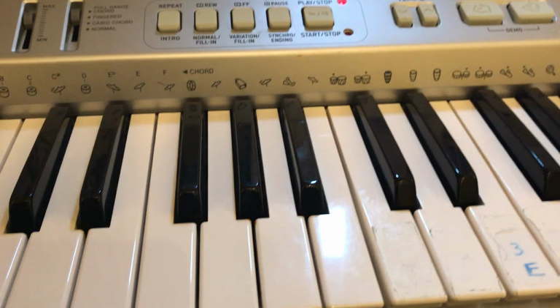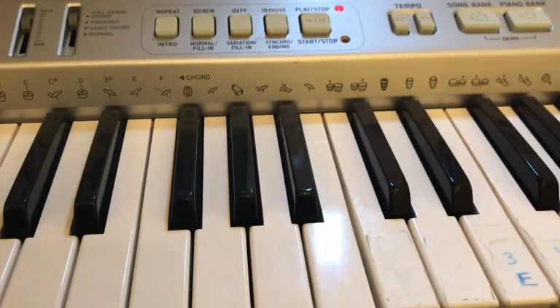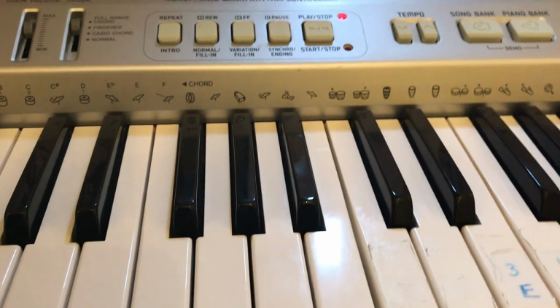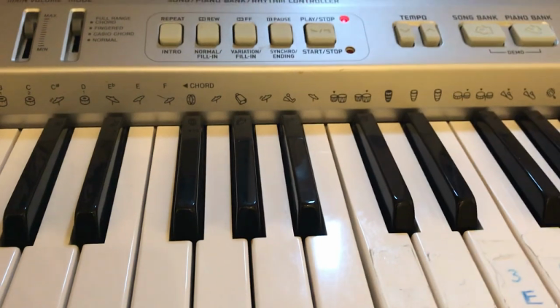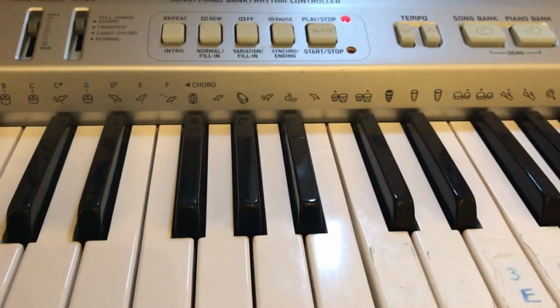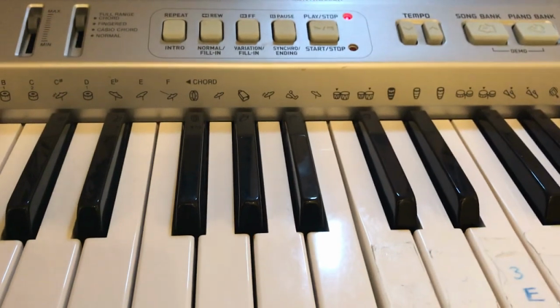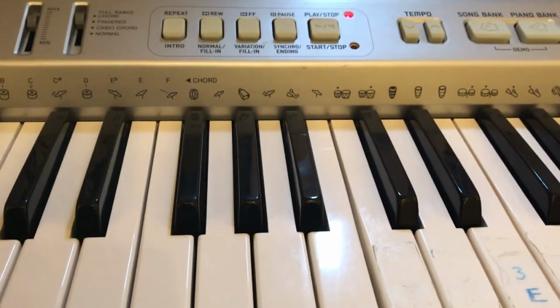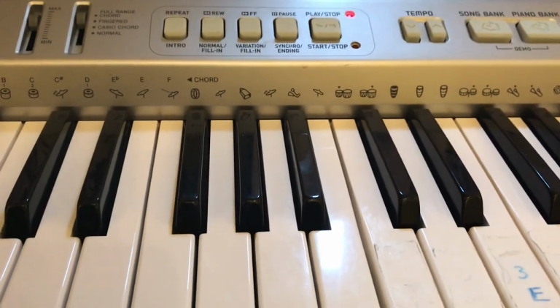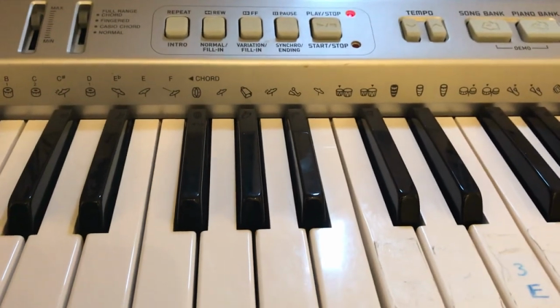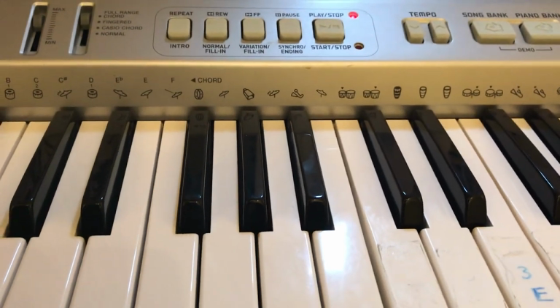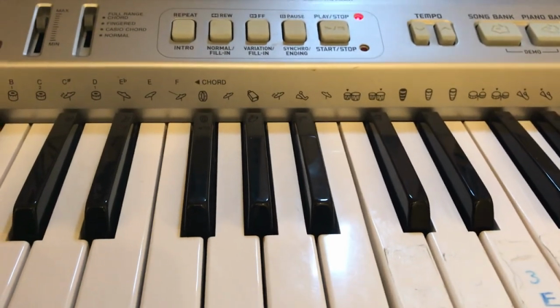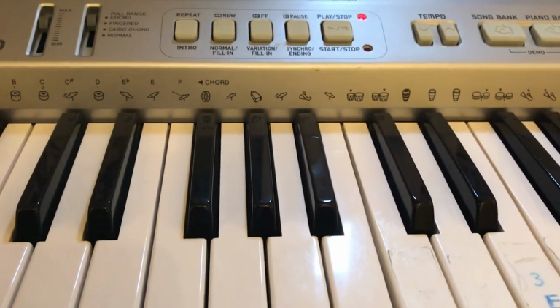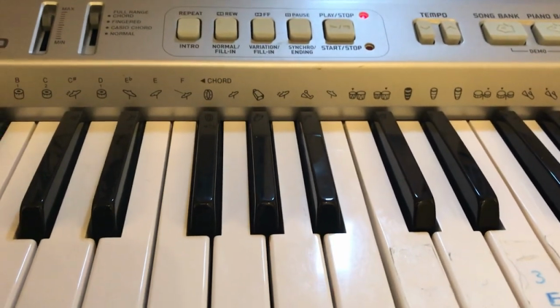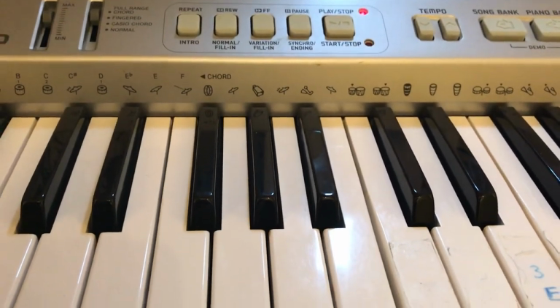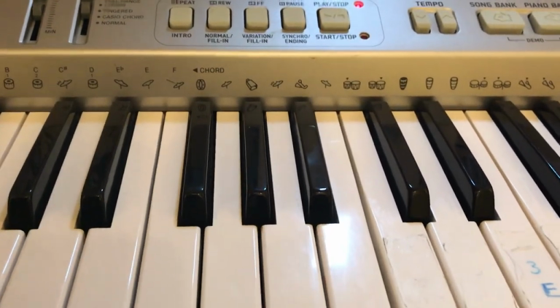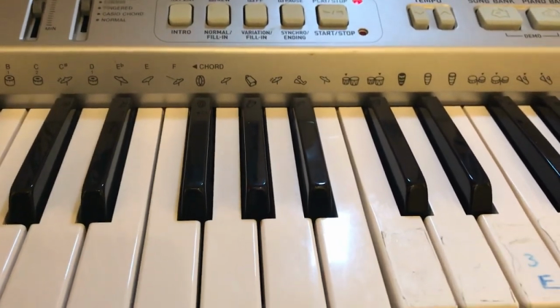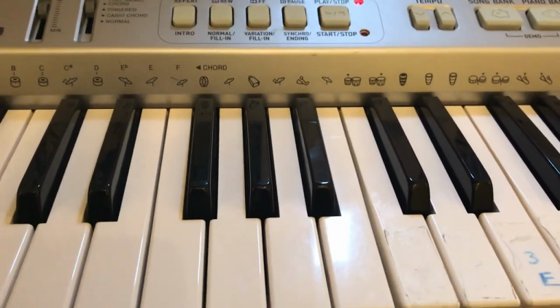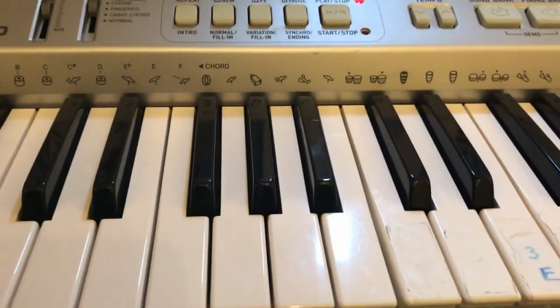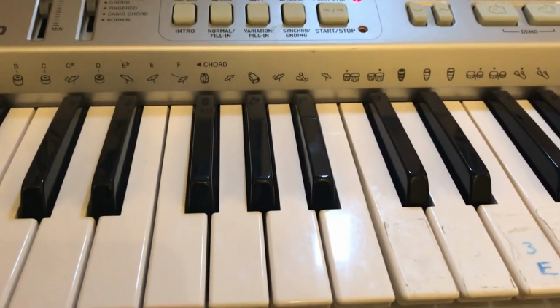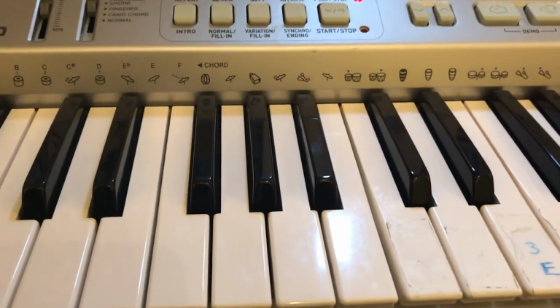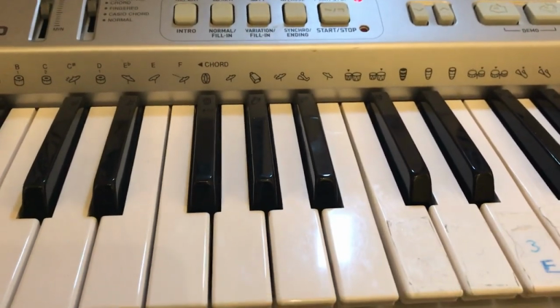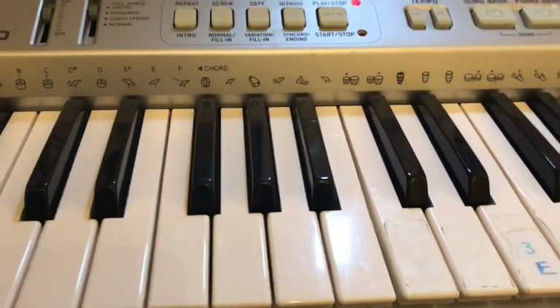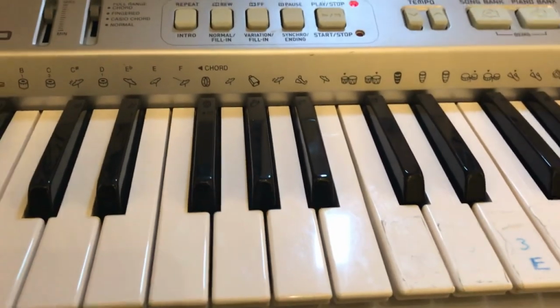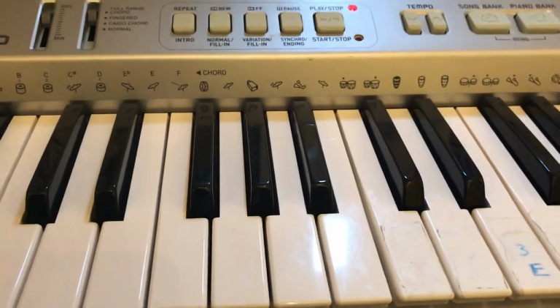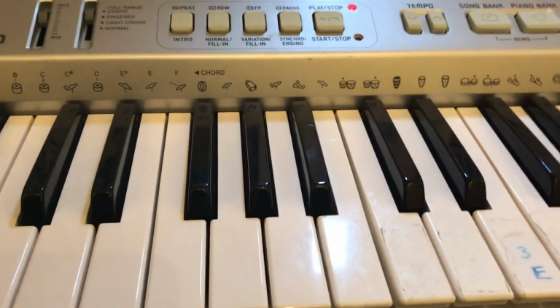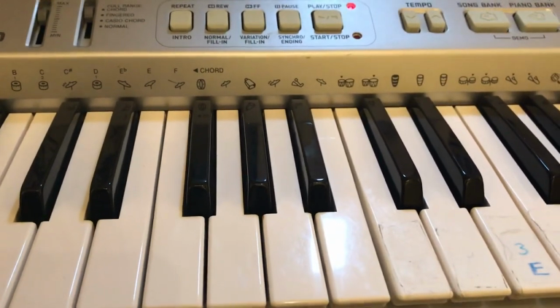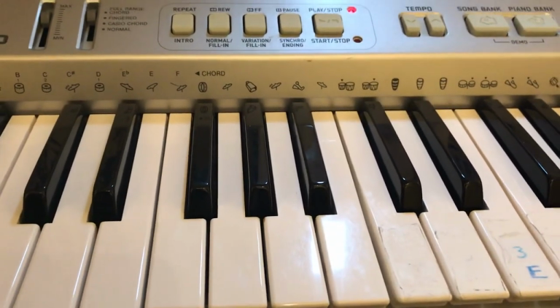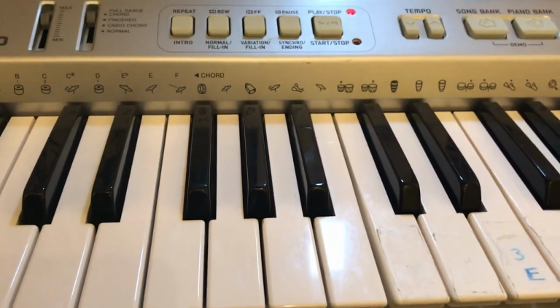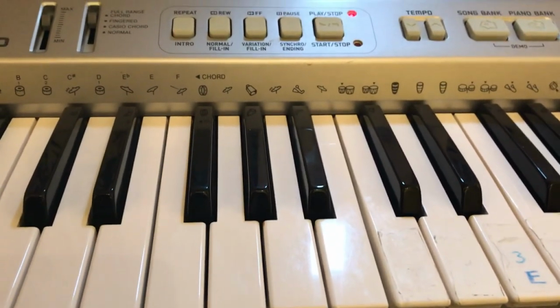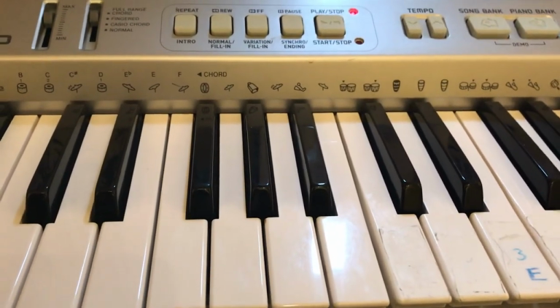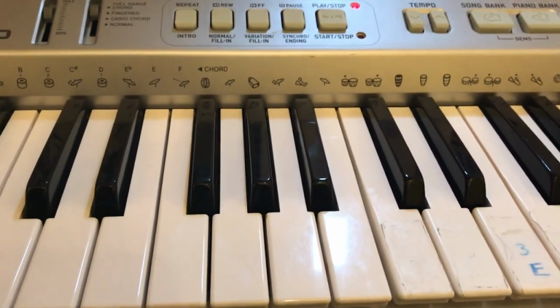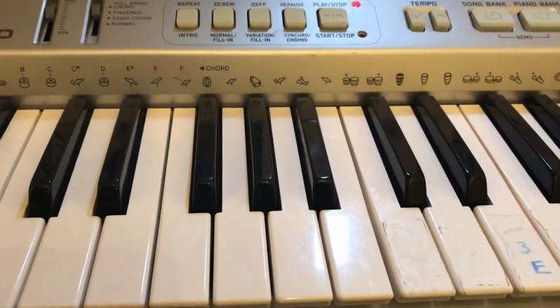Hey guys, welcome to my channel. Today I'm going to show you guys how to play Bongo Cat on piano.